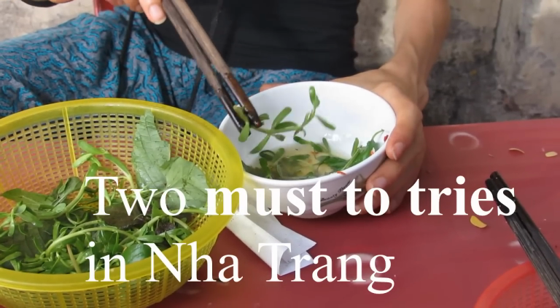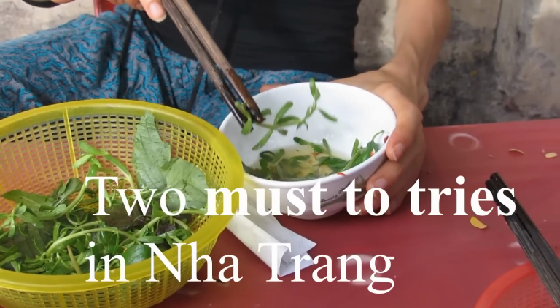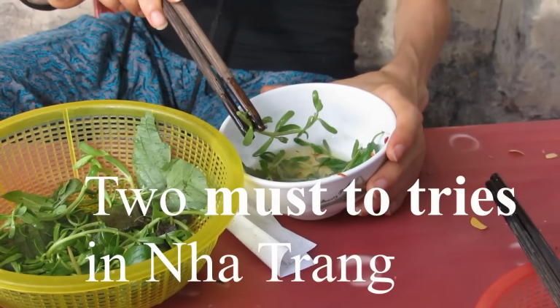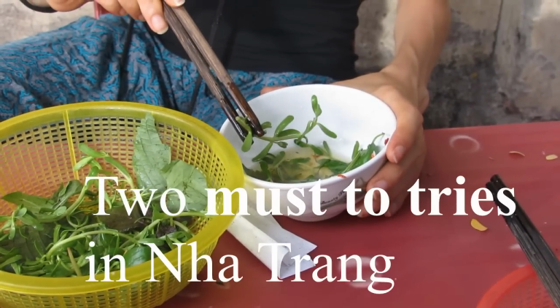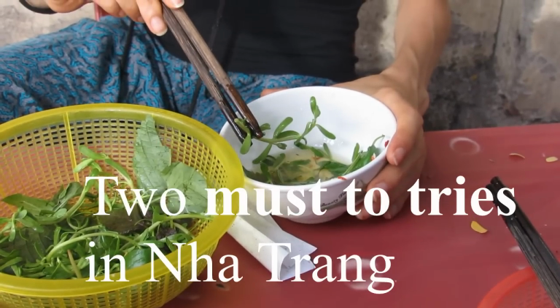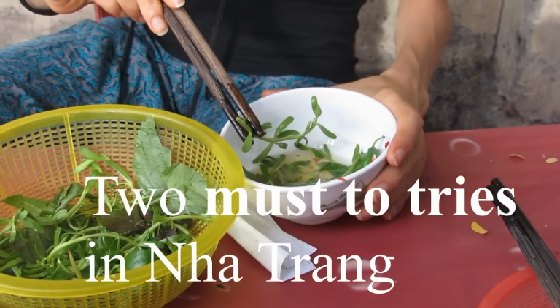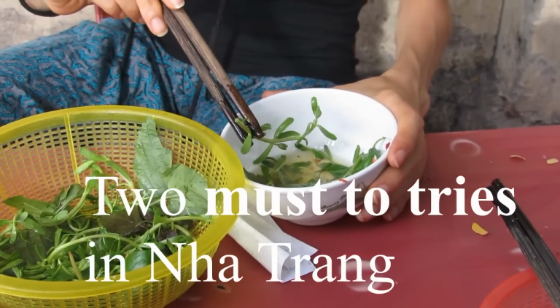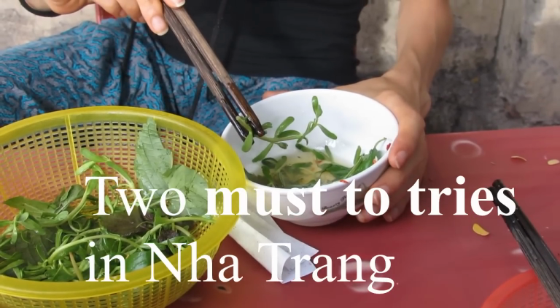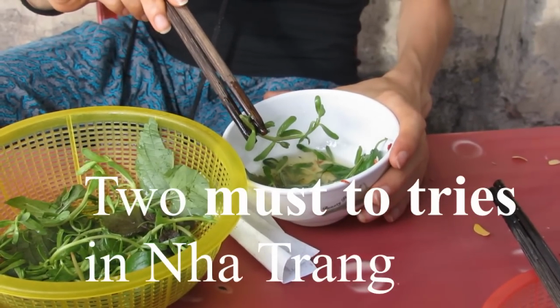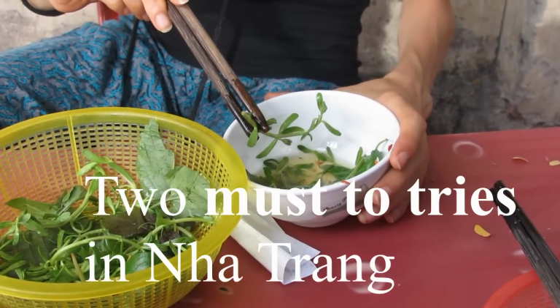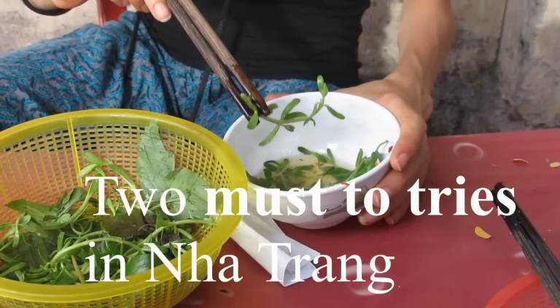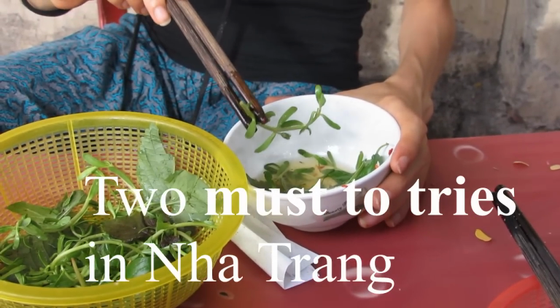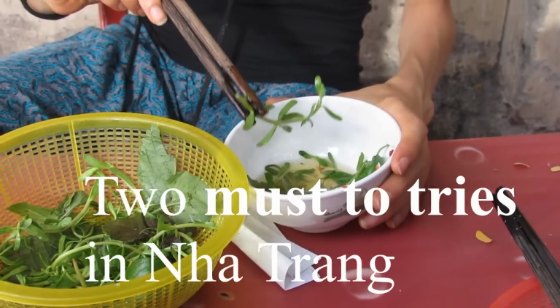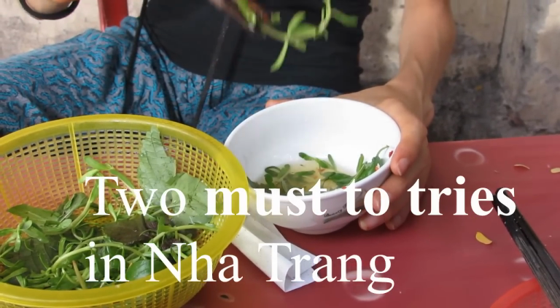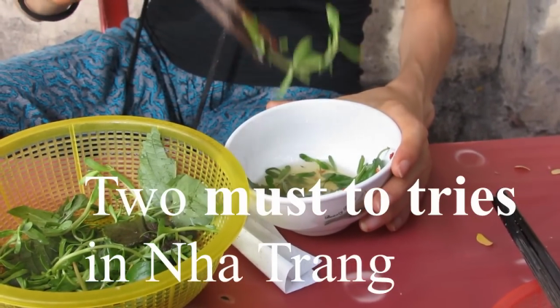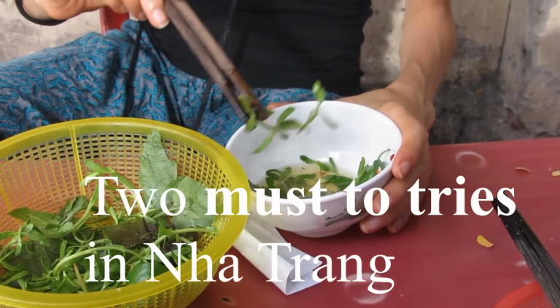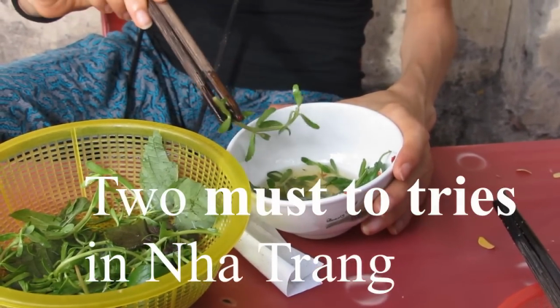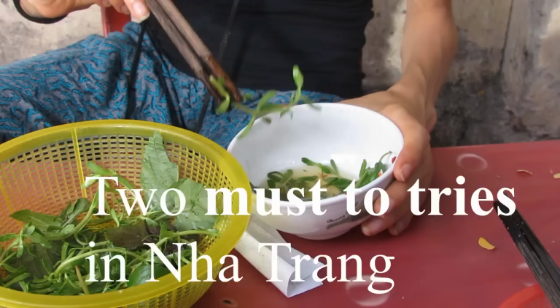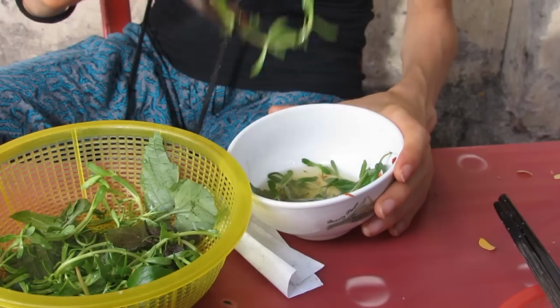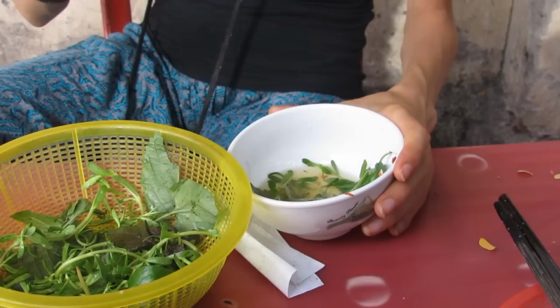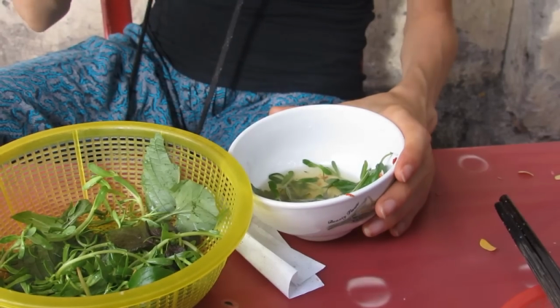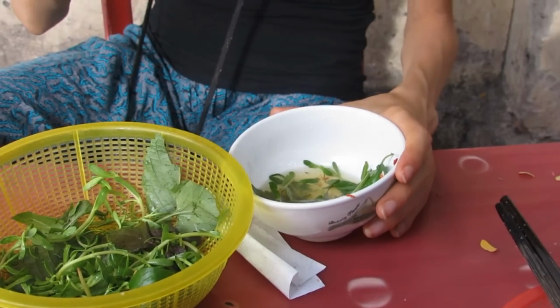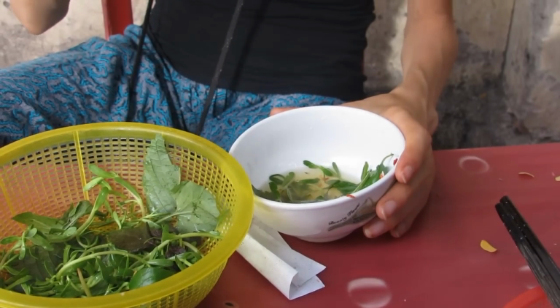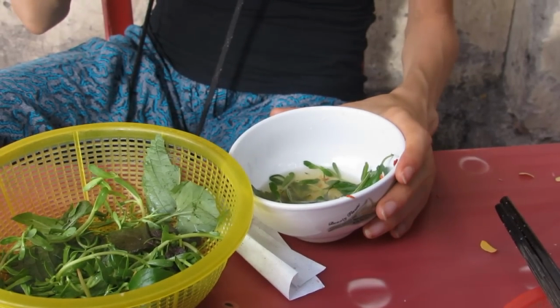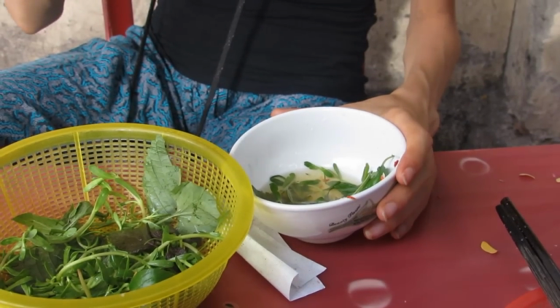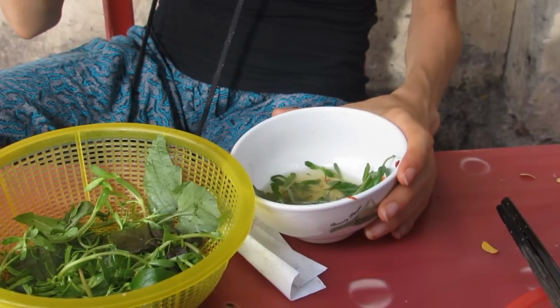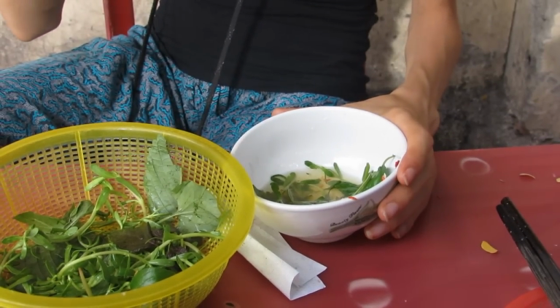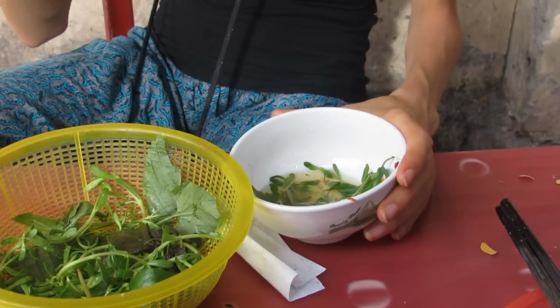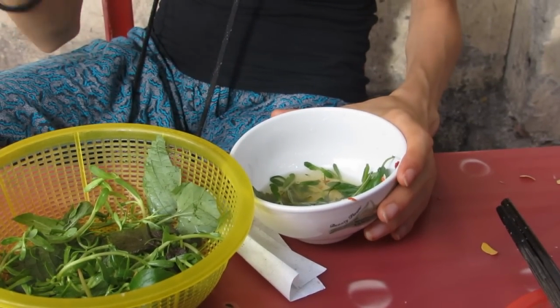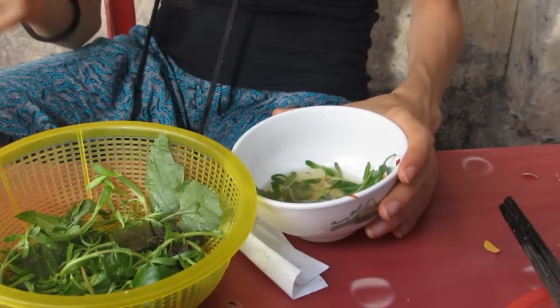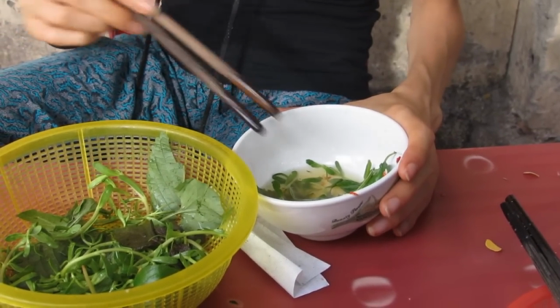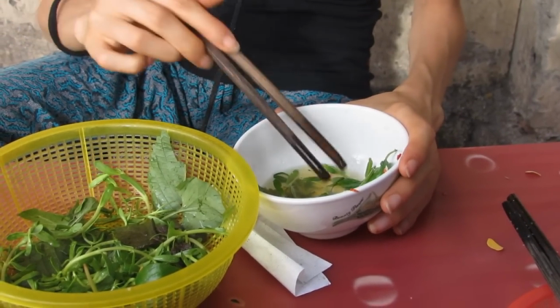Now trying — this is food paradise. In this video, I will show you my two favorite street food.